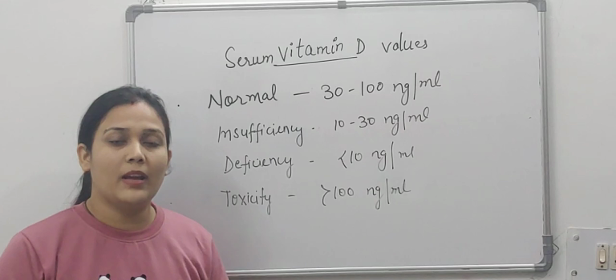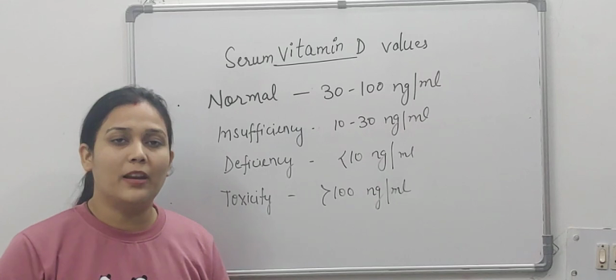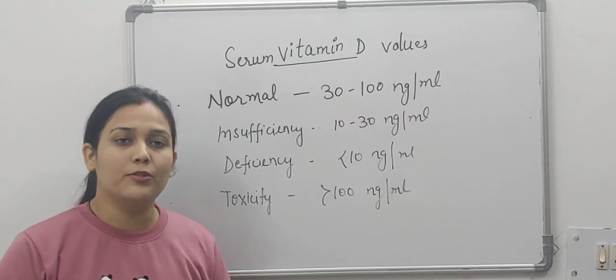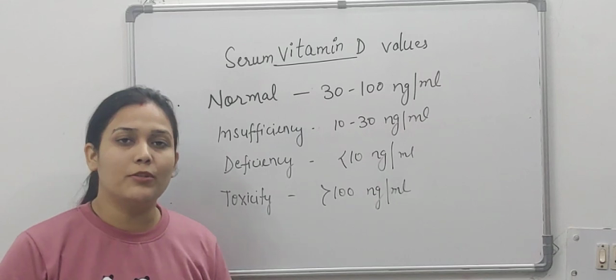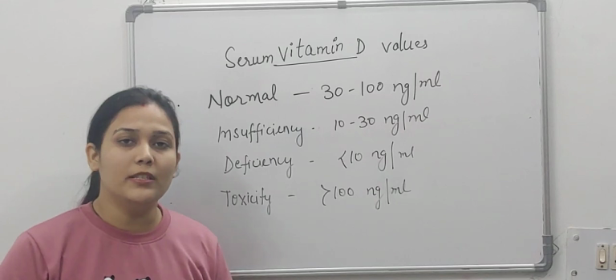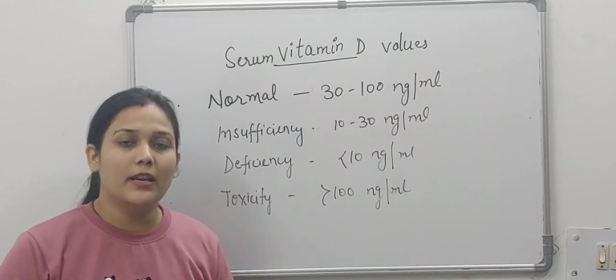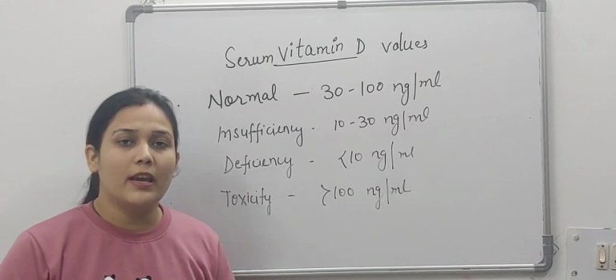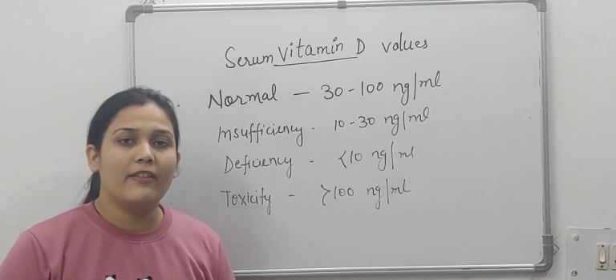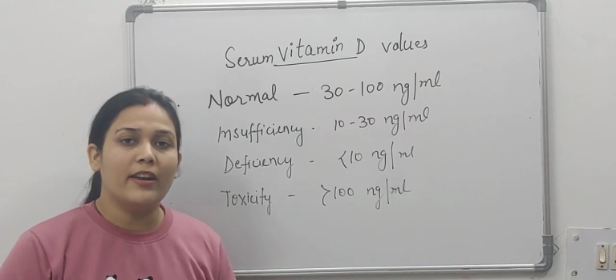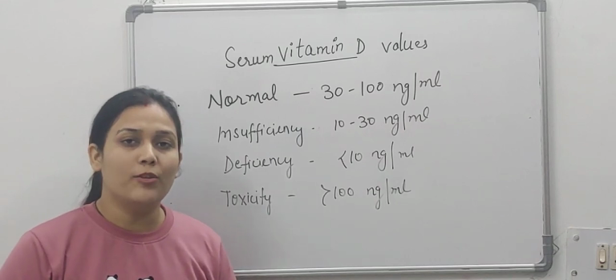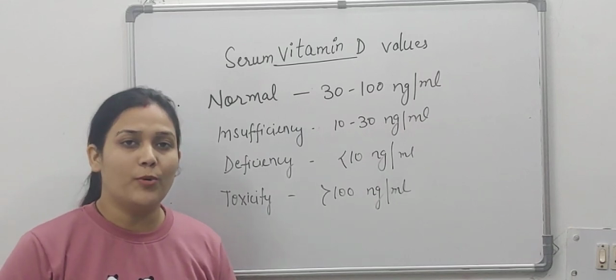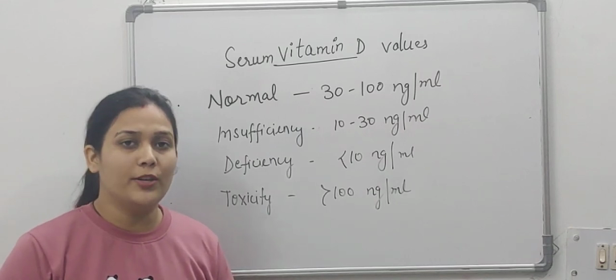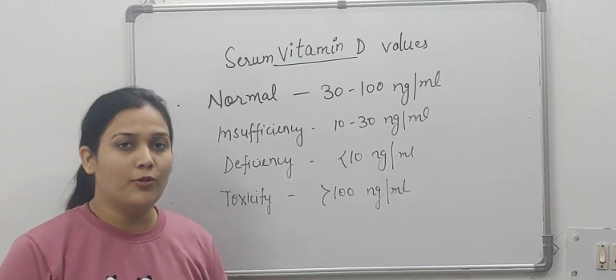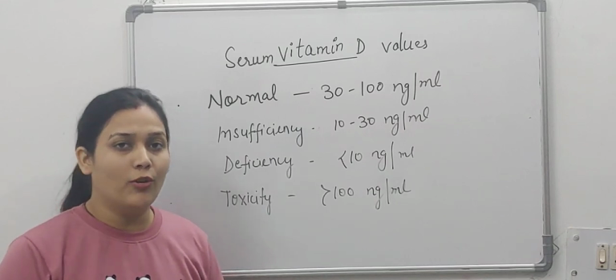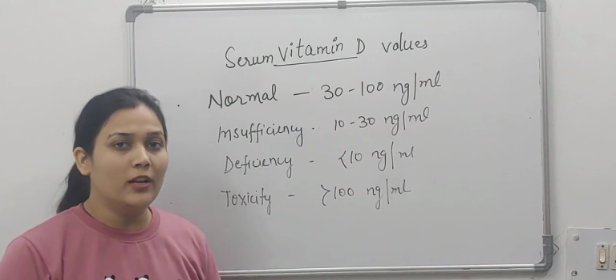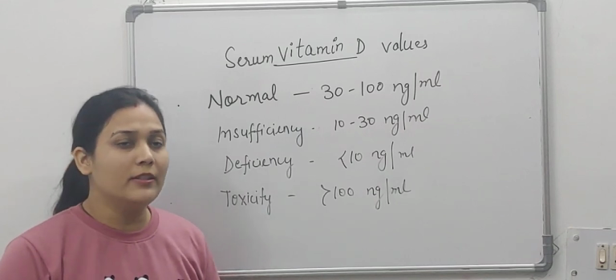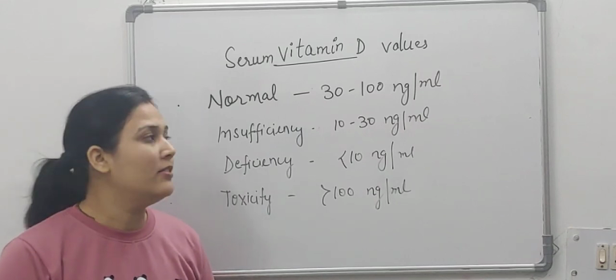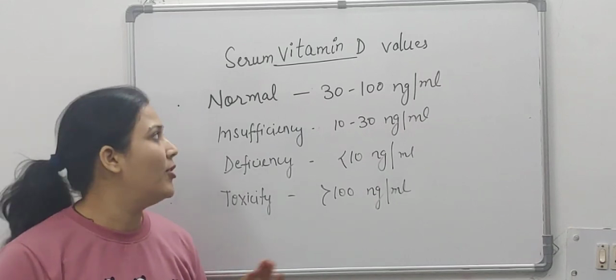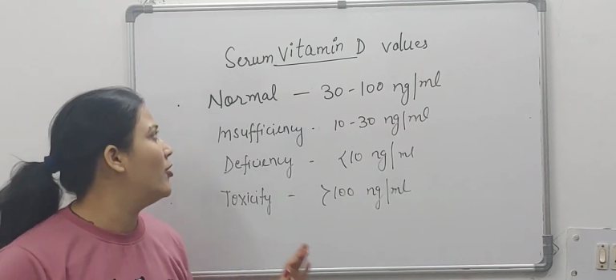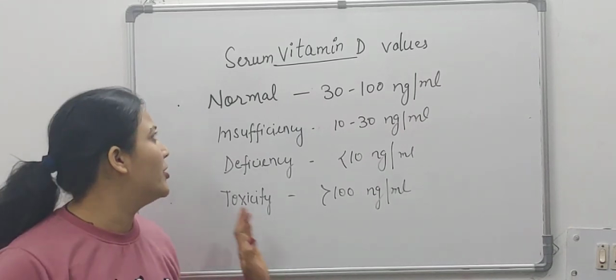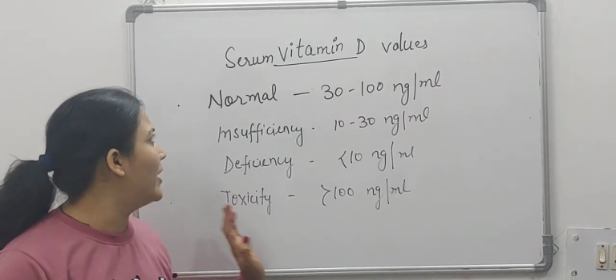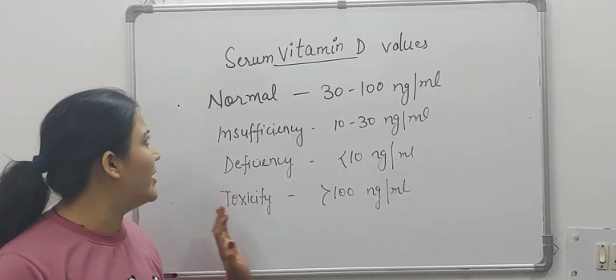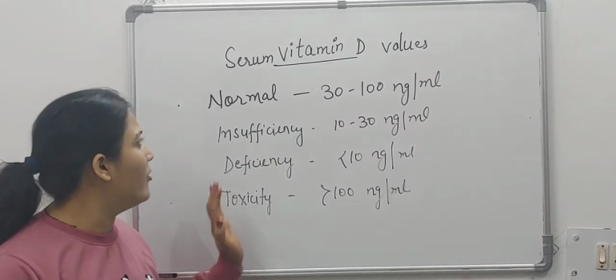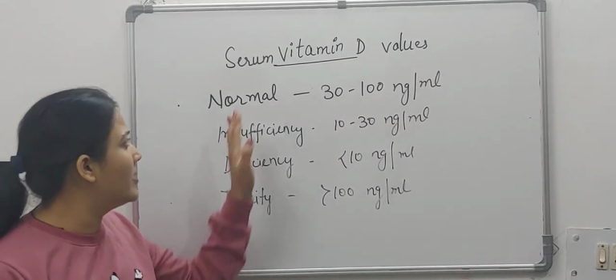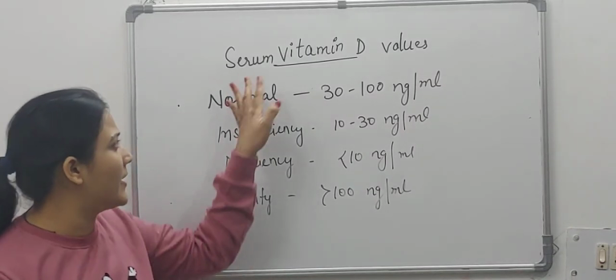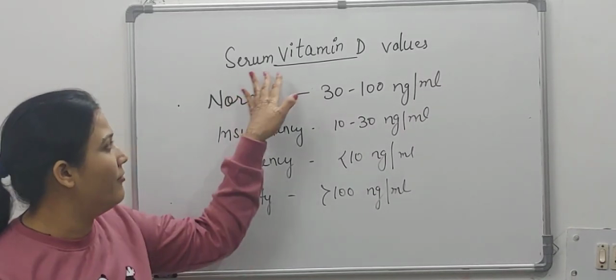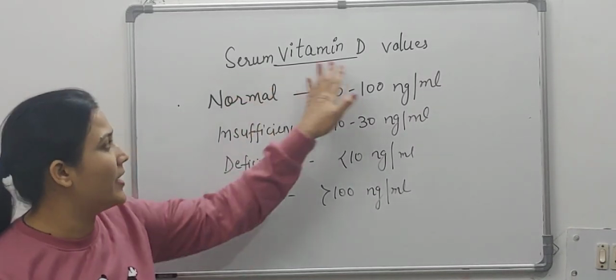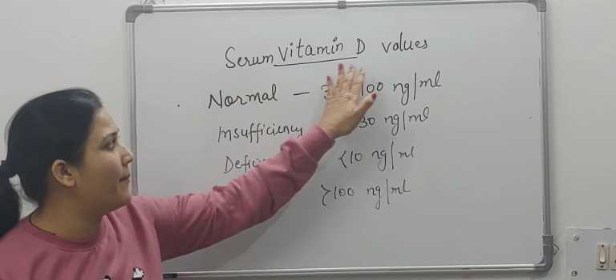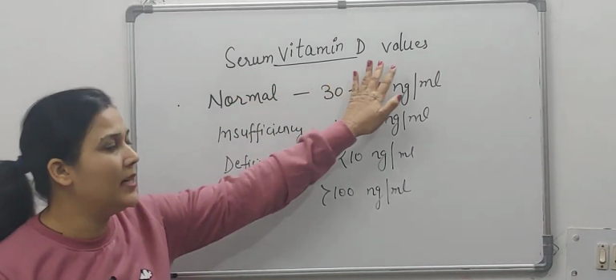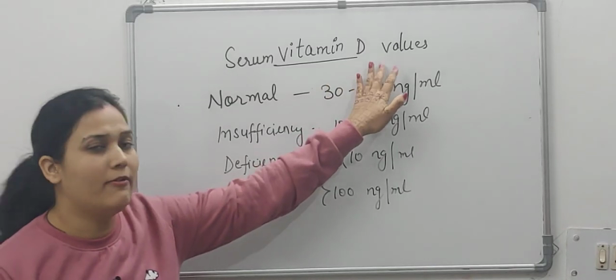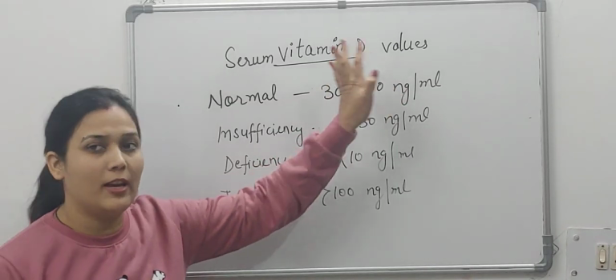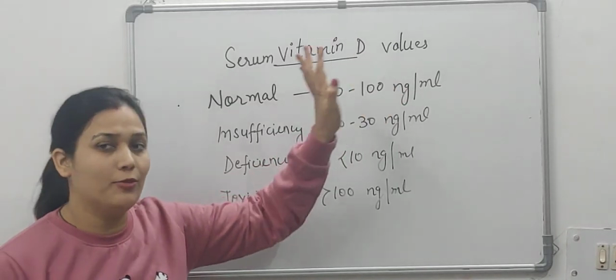Hello students, a very good morning to all. This video is related with serum vitamin D value.